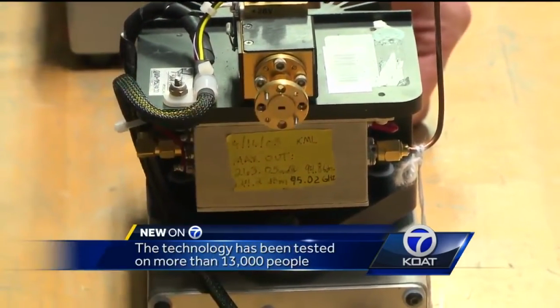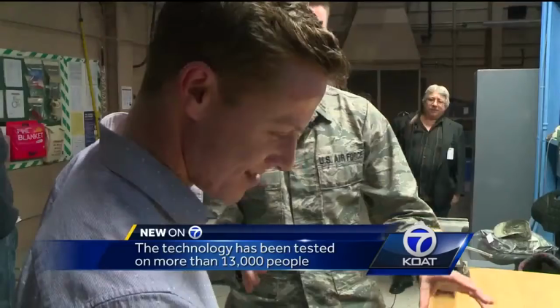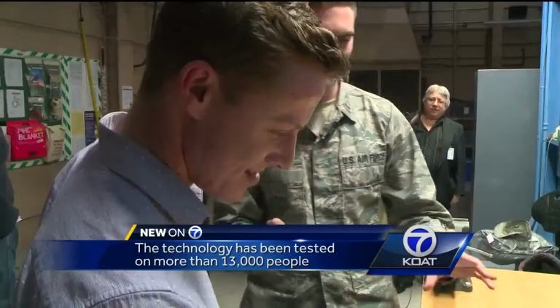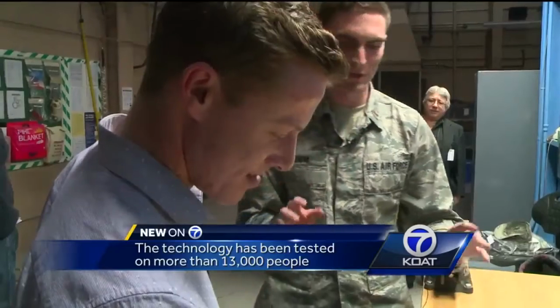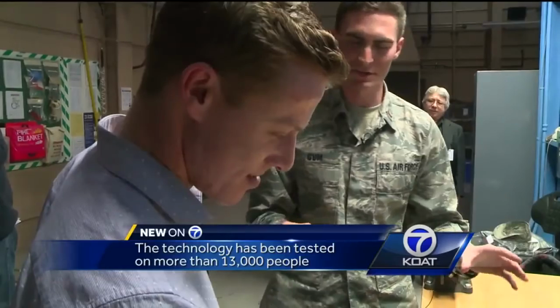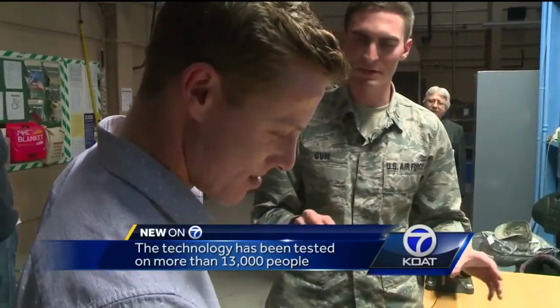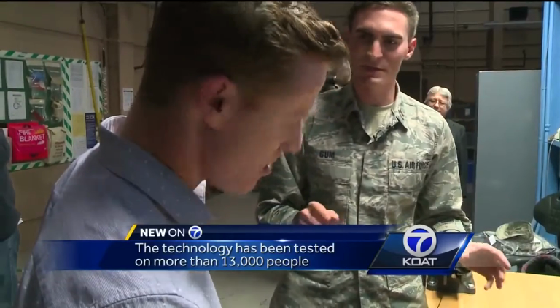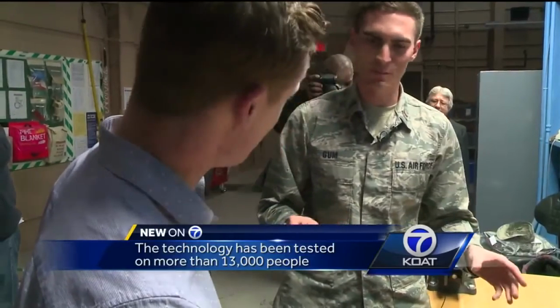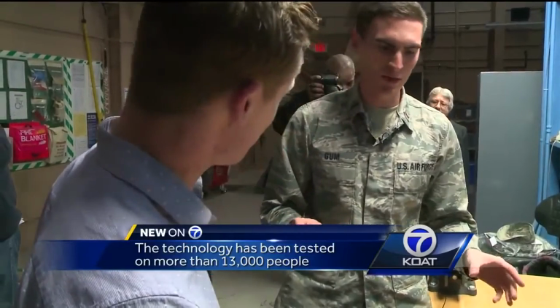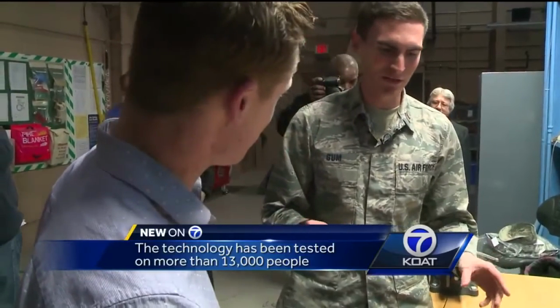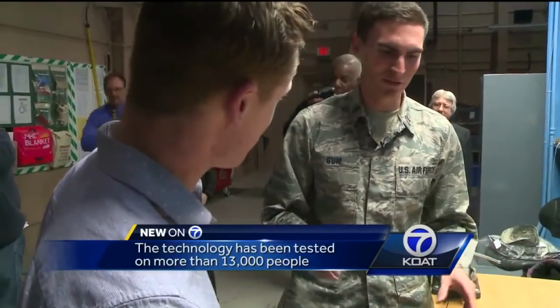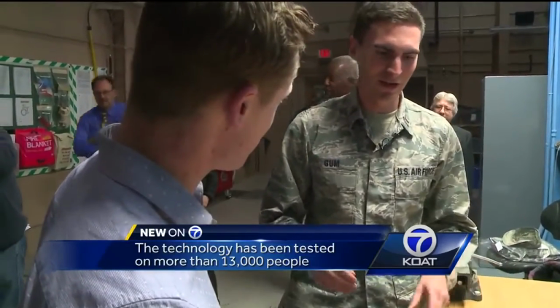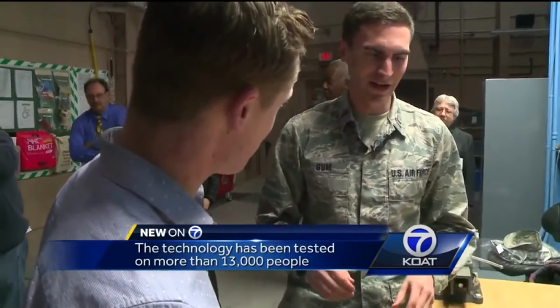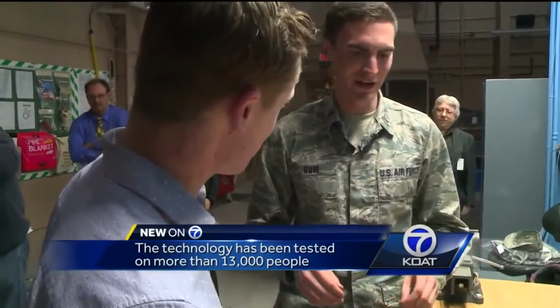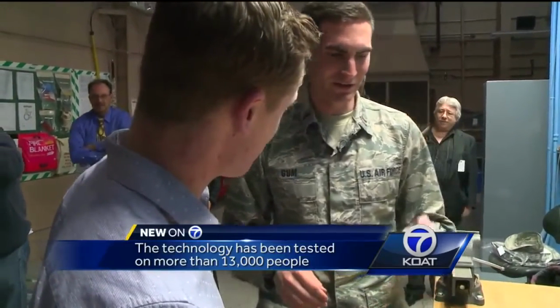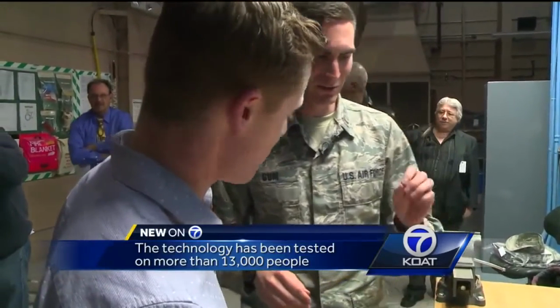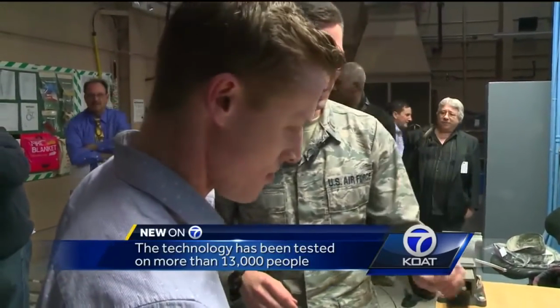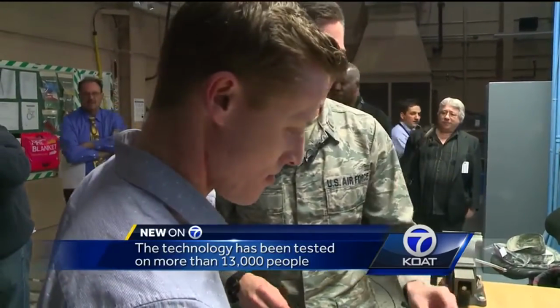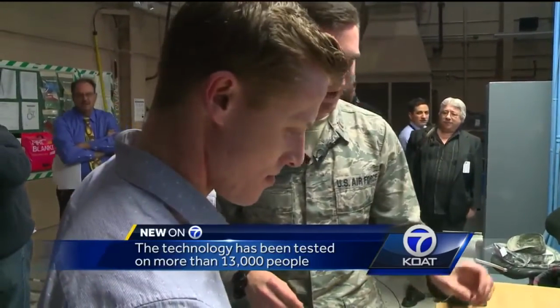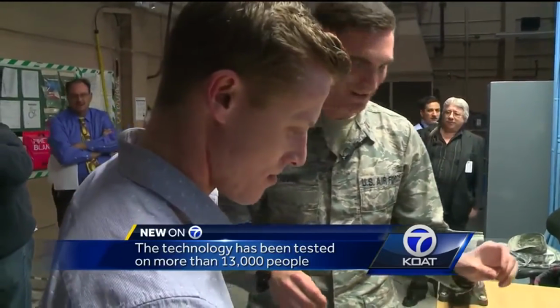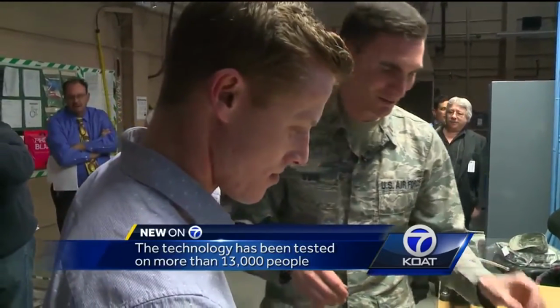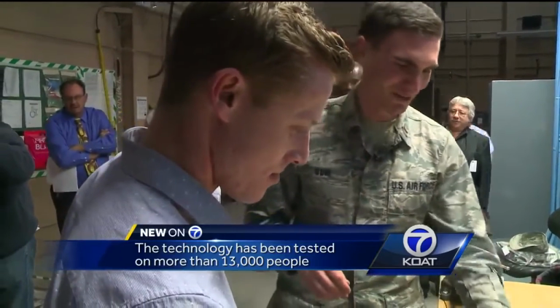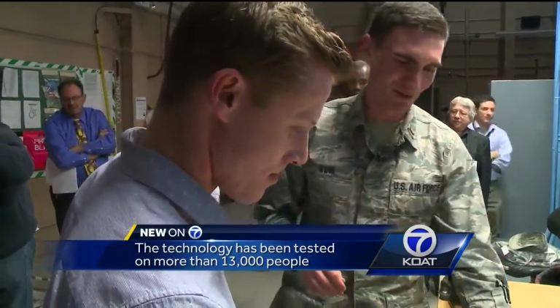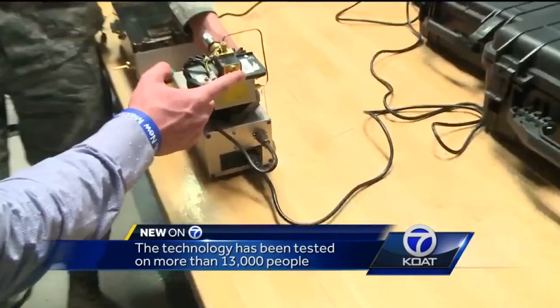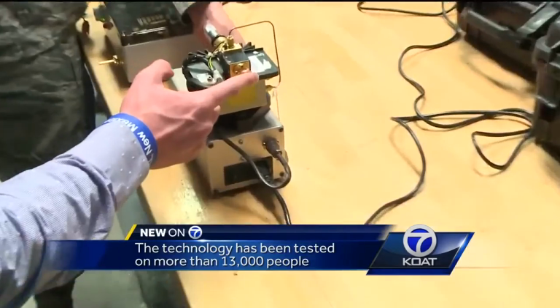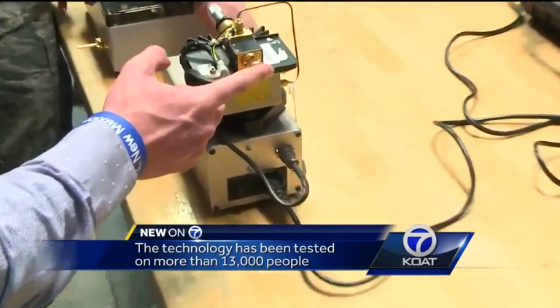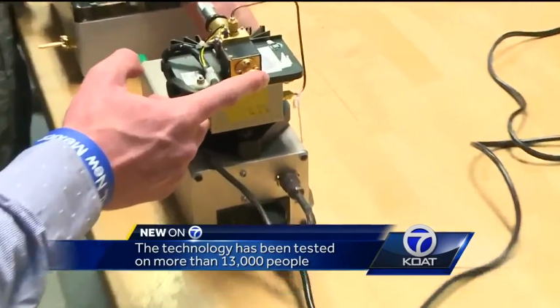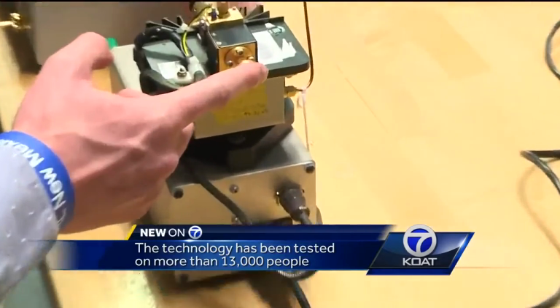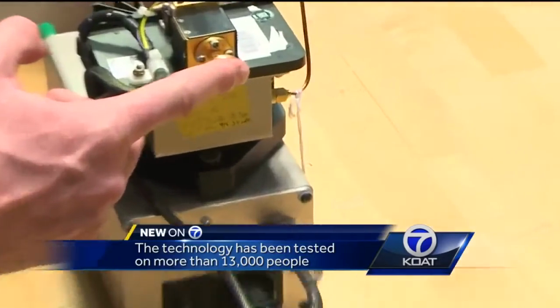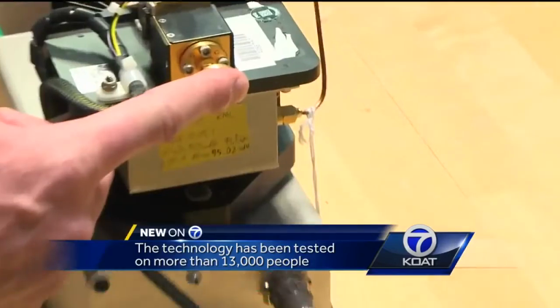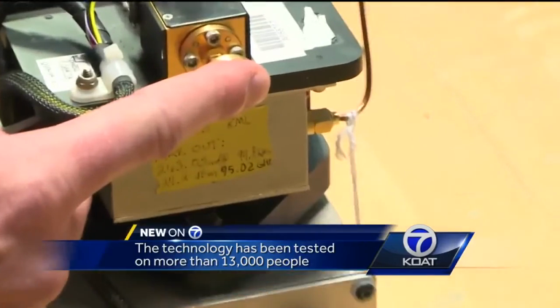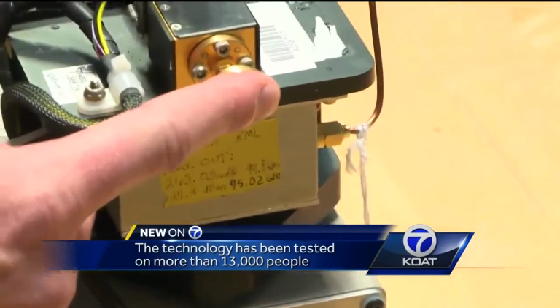I decided to step up to the plate to see what it was like. You'll see why you really, really would want to get away if this was put on your whole body.